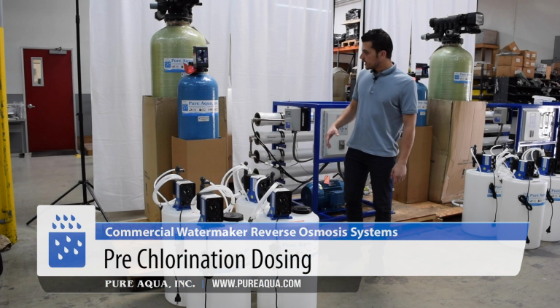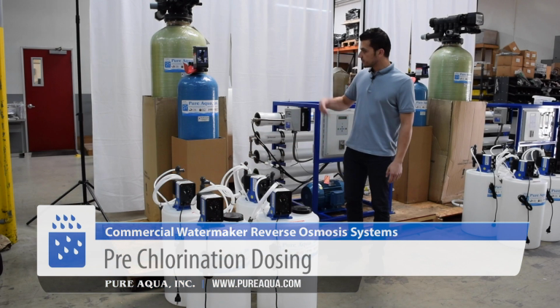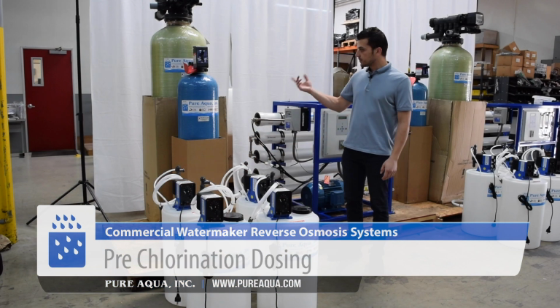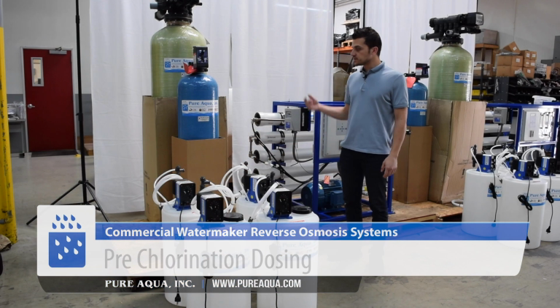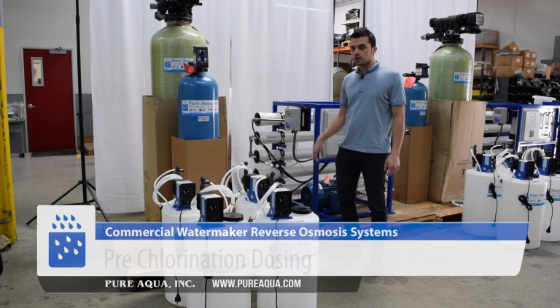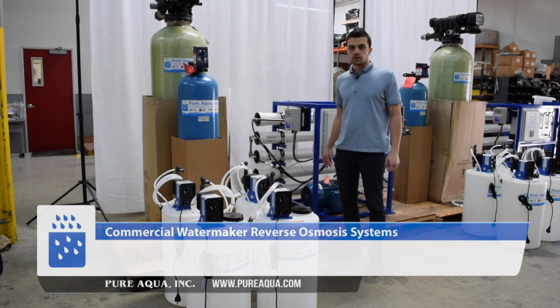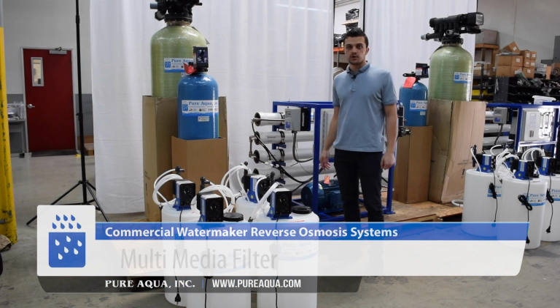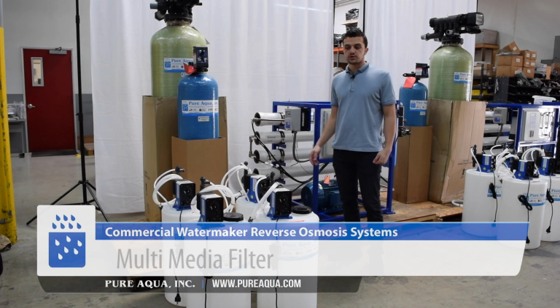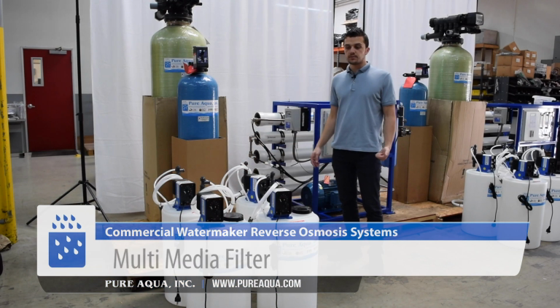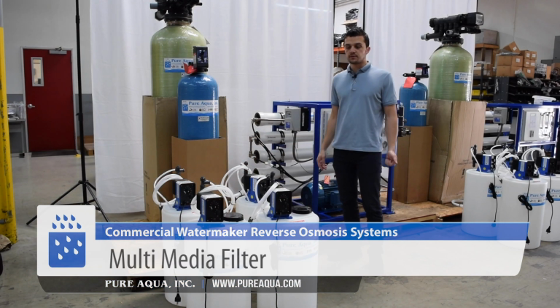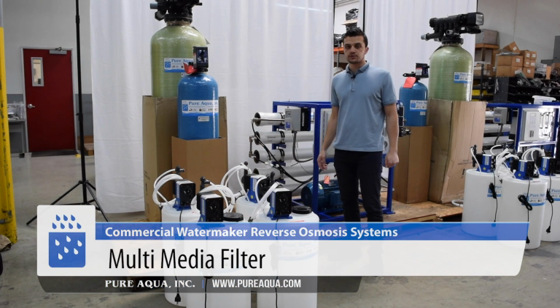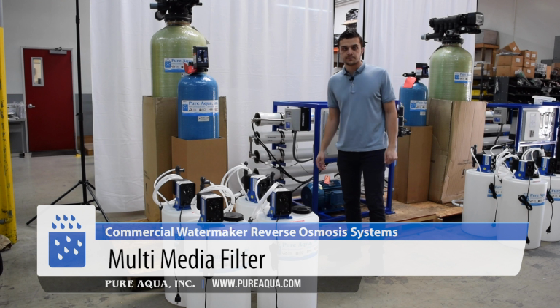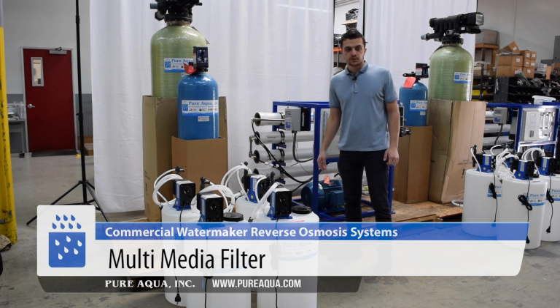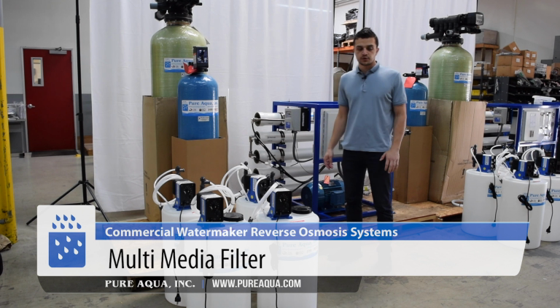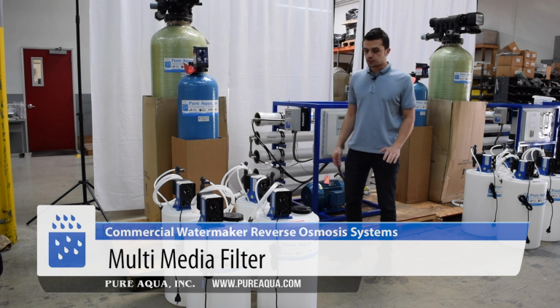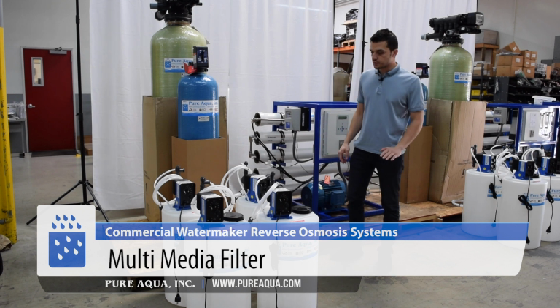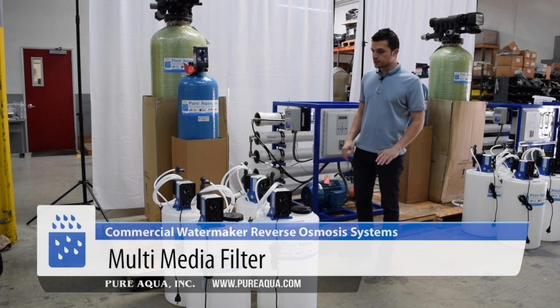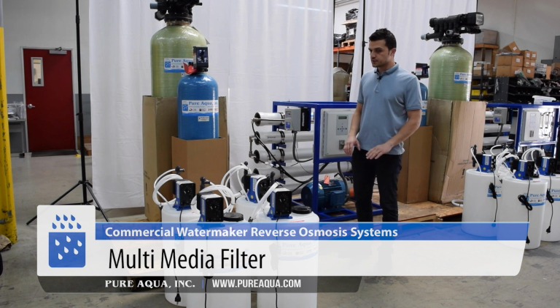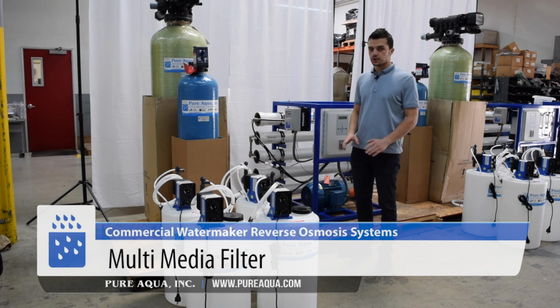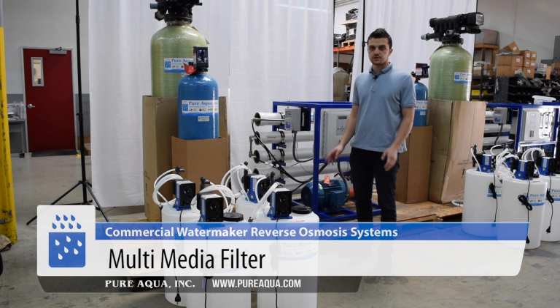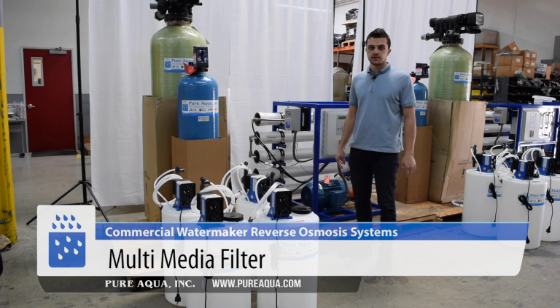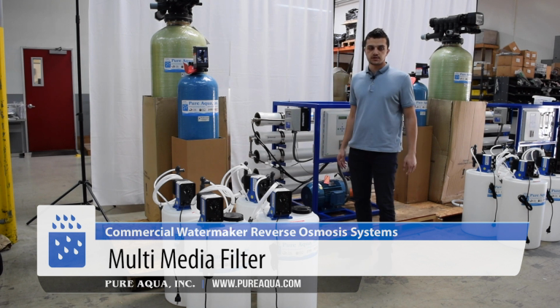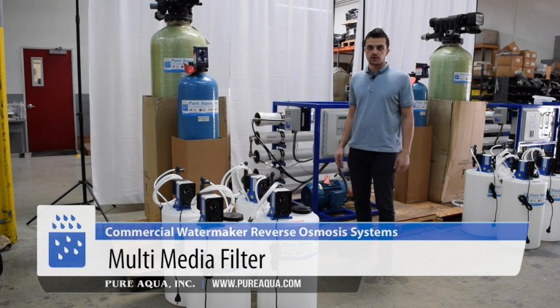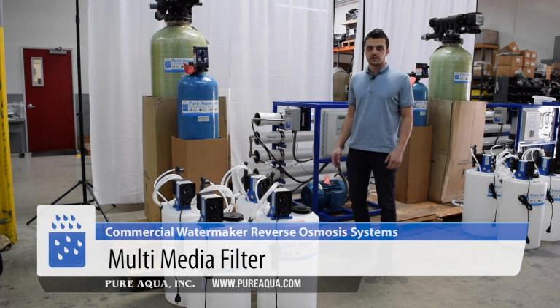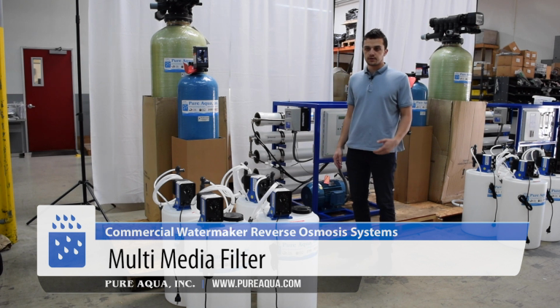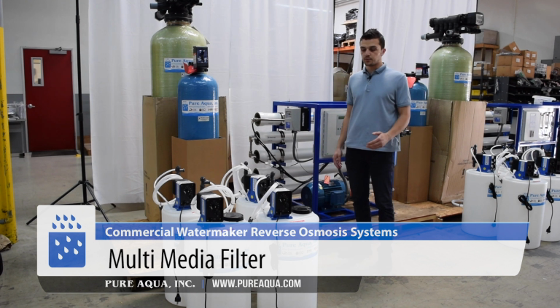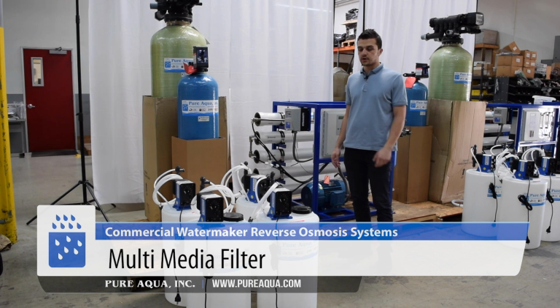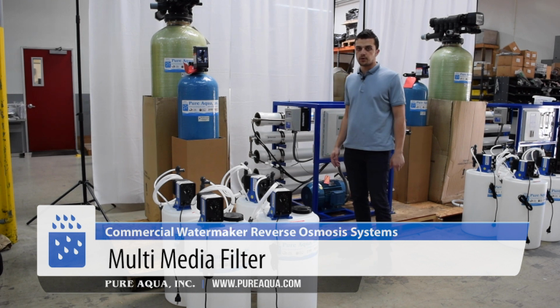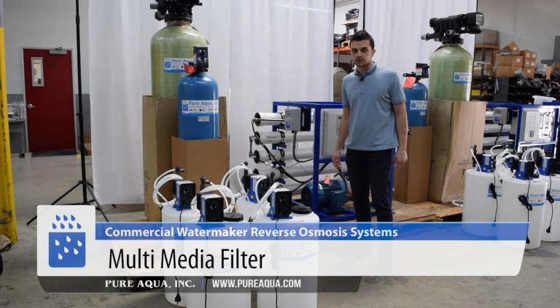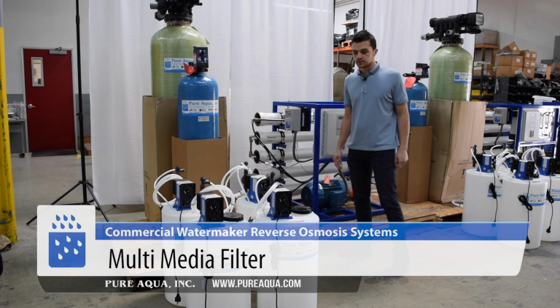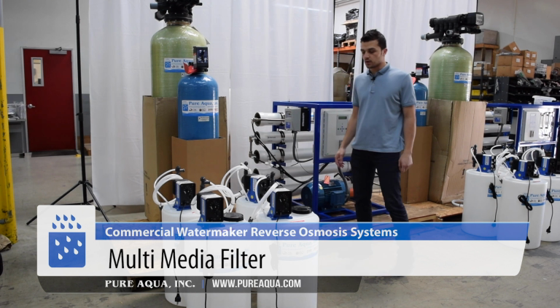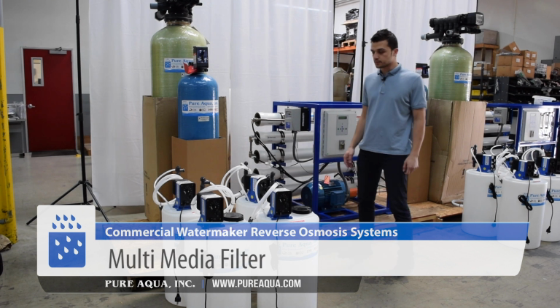From there, we pass the water on to a multimedia filter to reduce all suspended solids and remove any particles in the water.